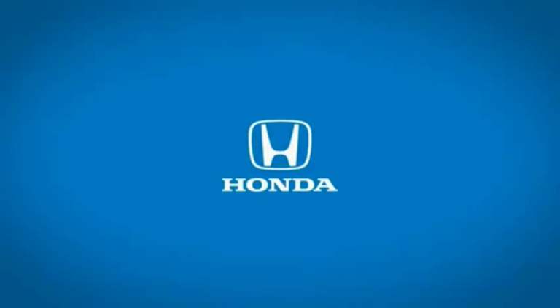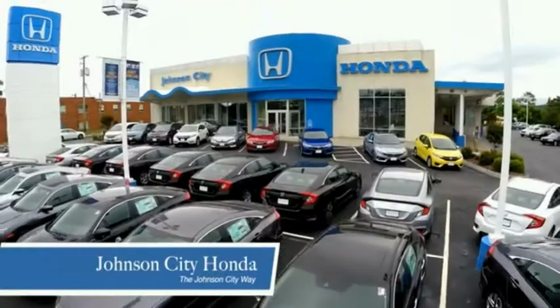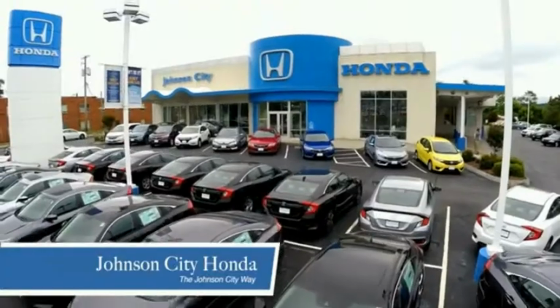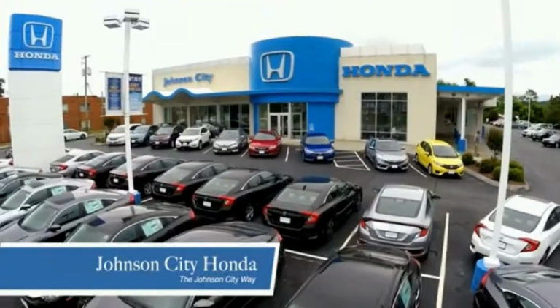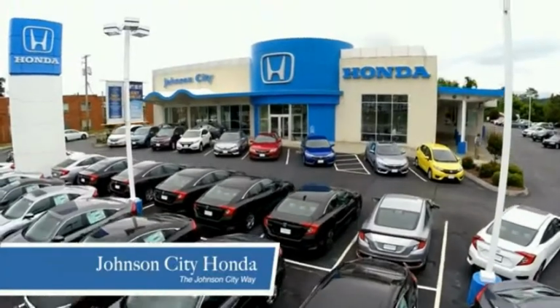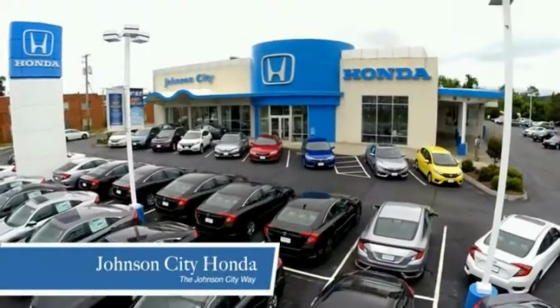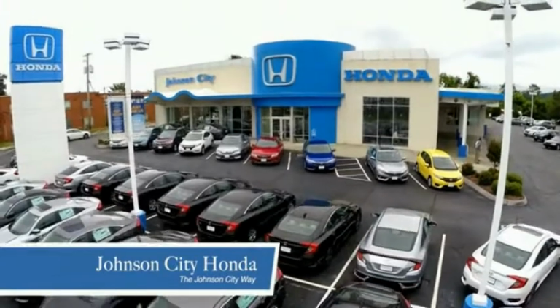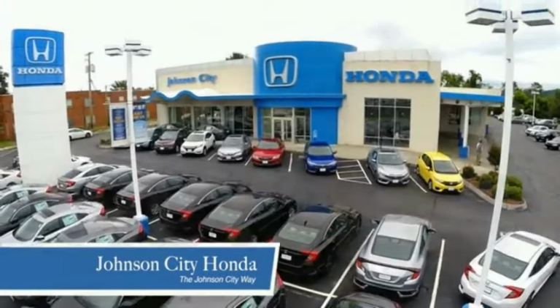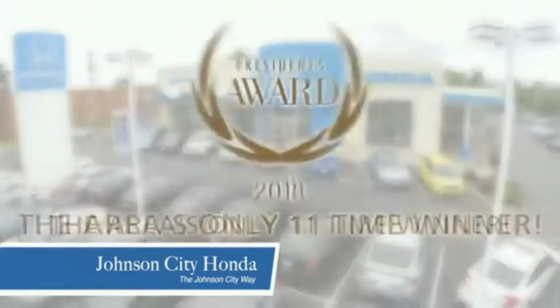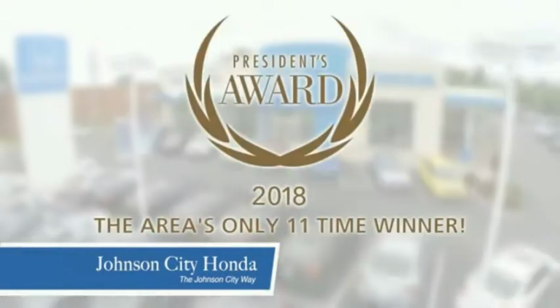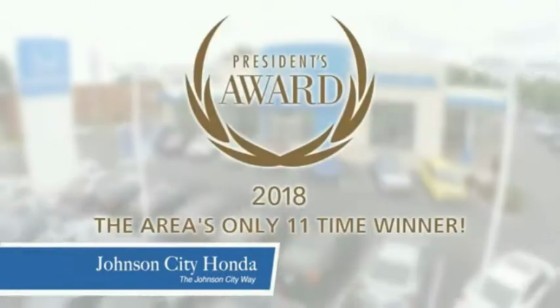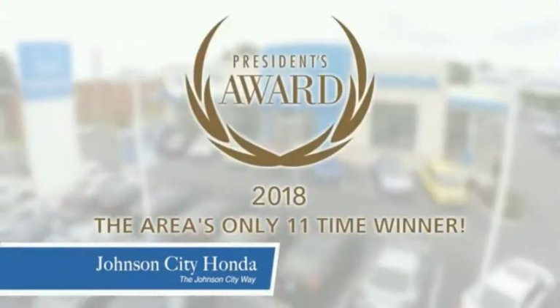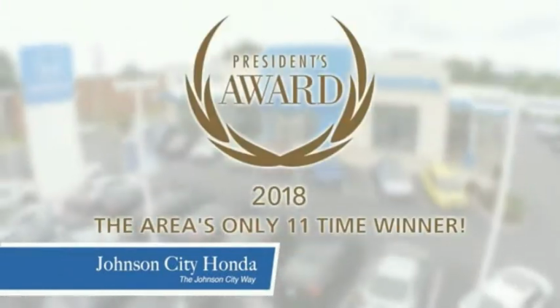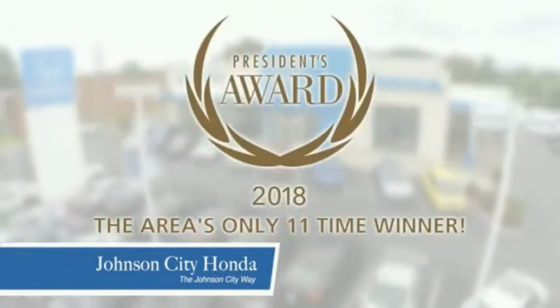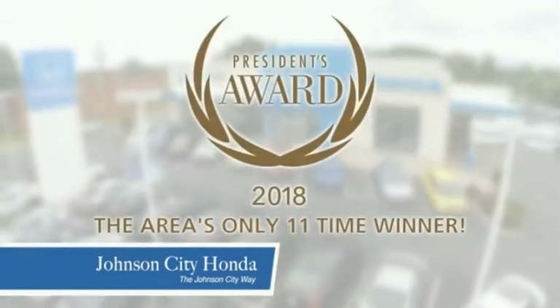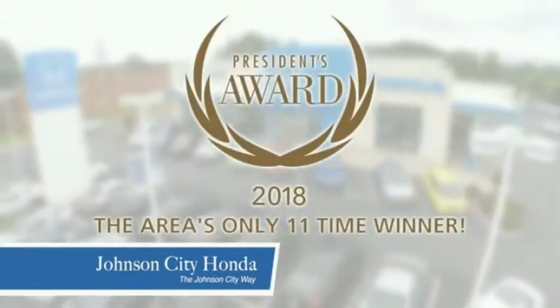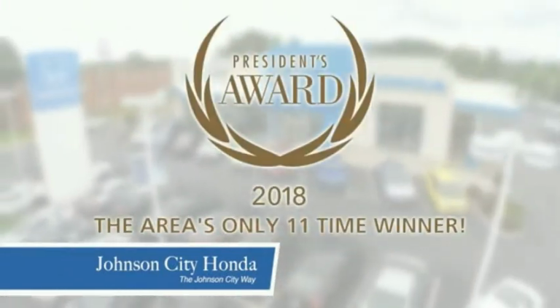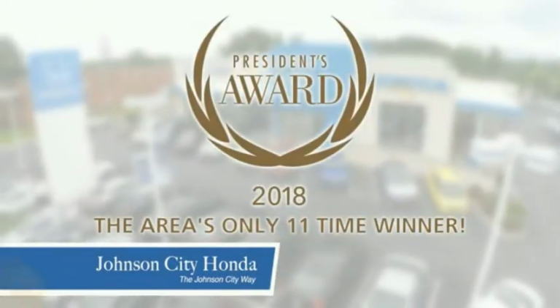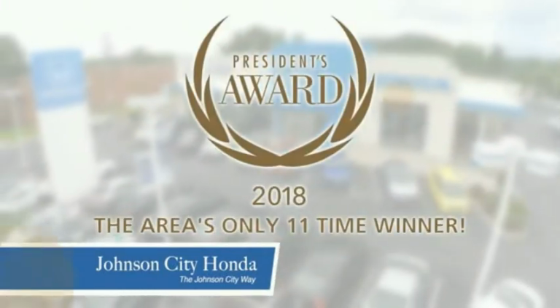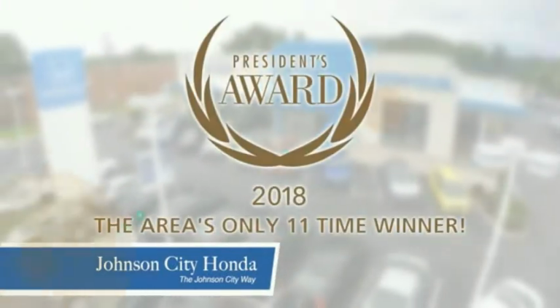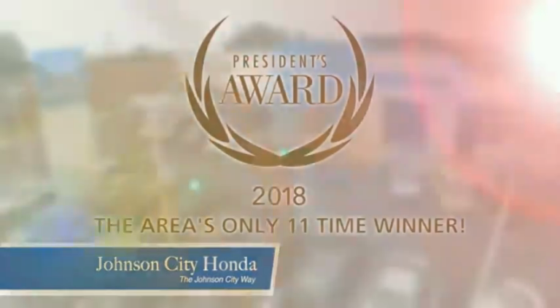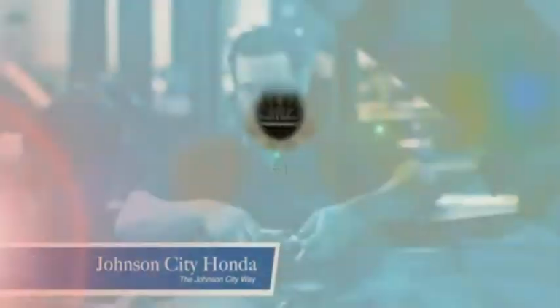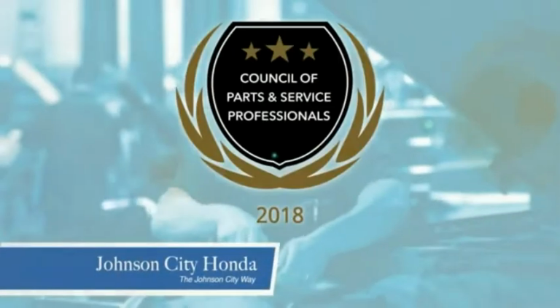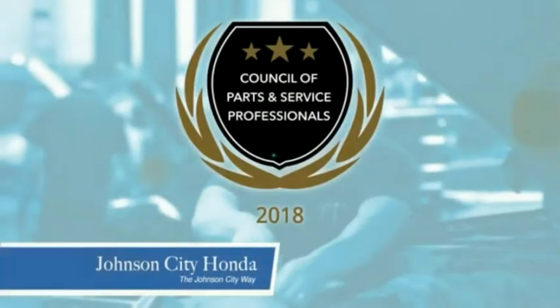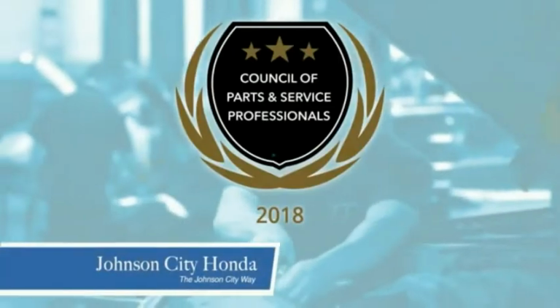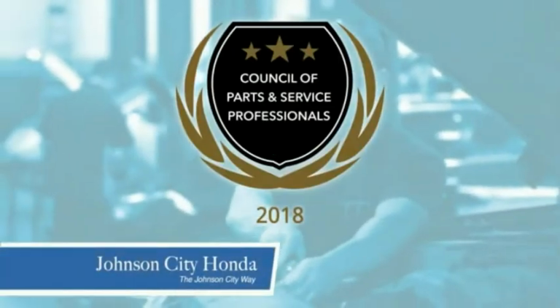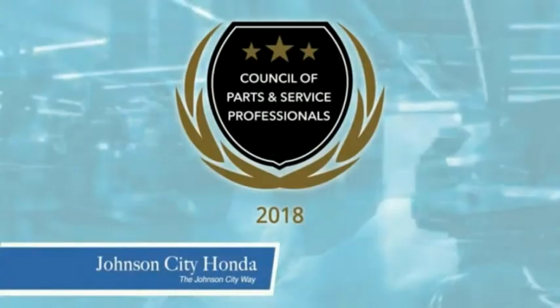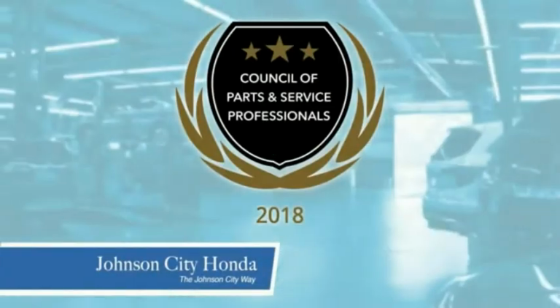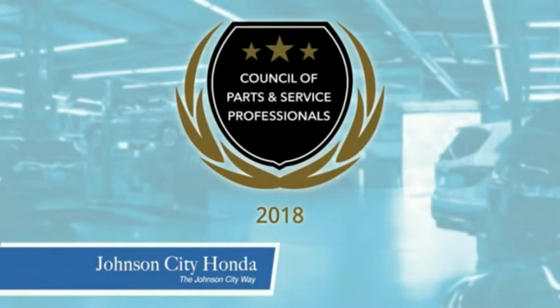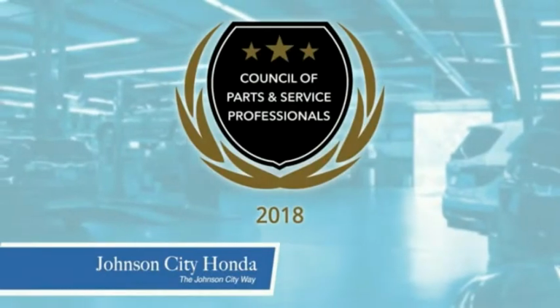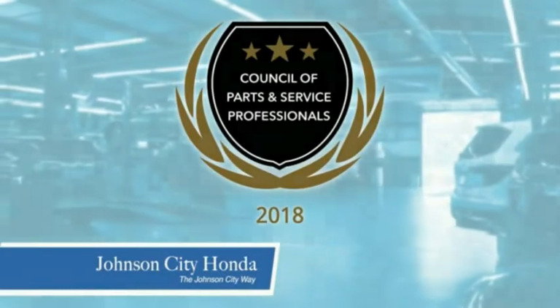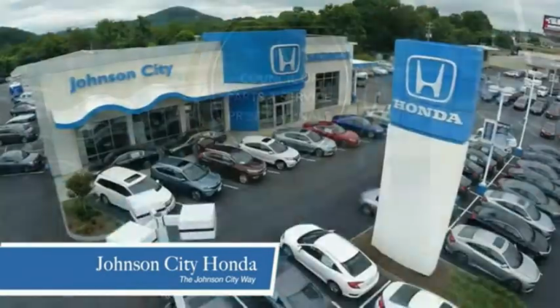Thank you, Tri-Cities, for making Johnson City Honda the area's only 11-time Honda President's Award winner and the recipient of the Council of Parts and Service Professionals.